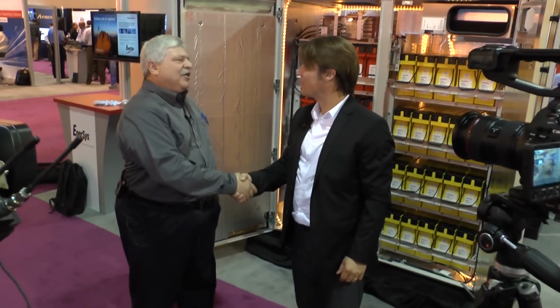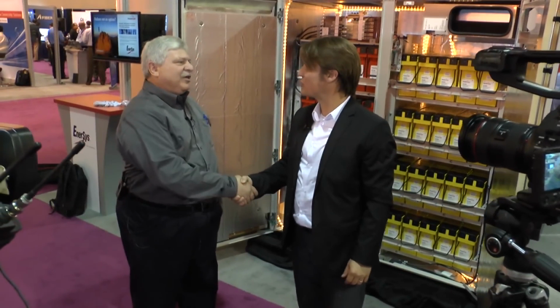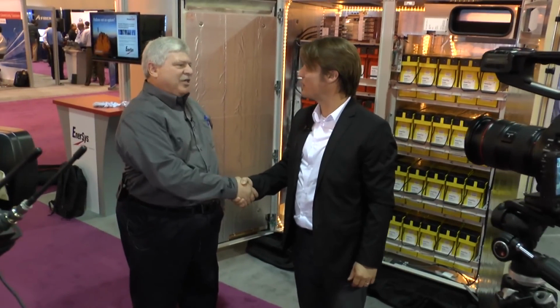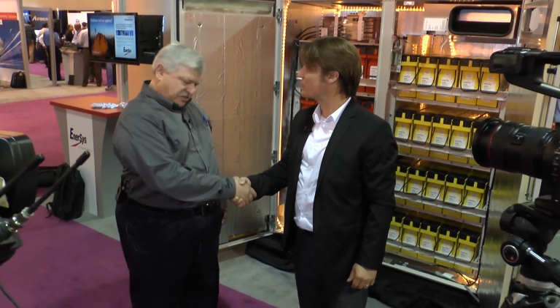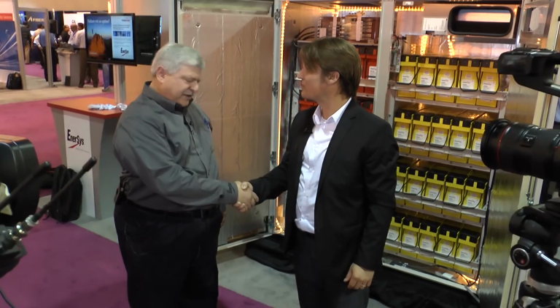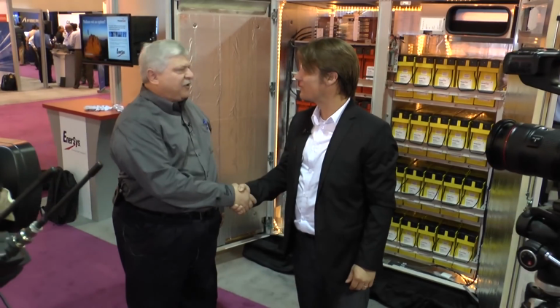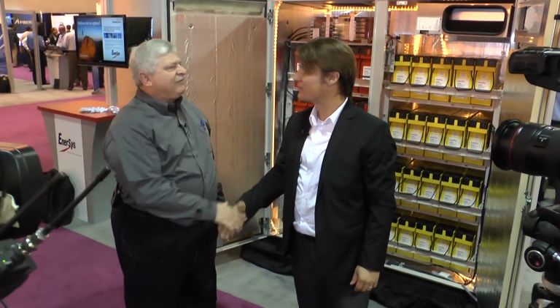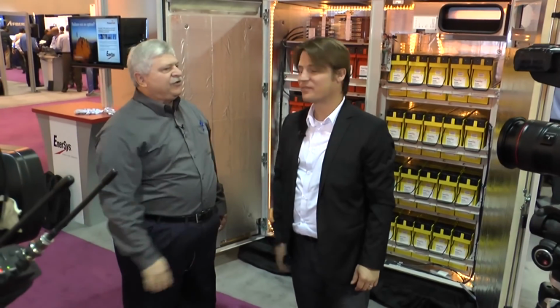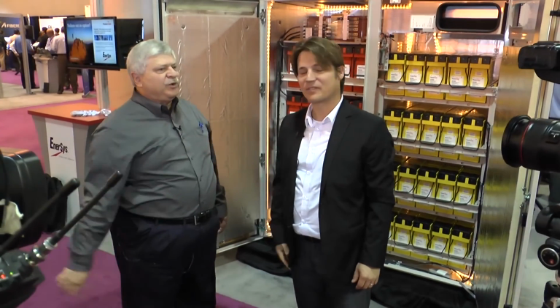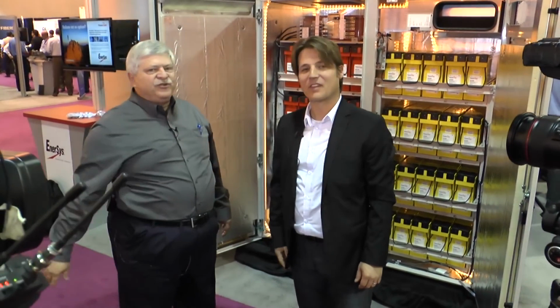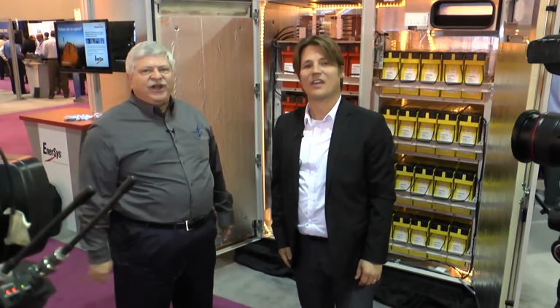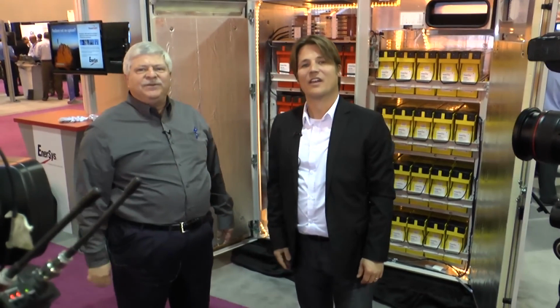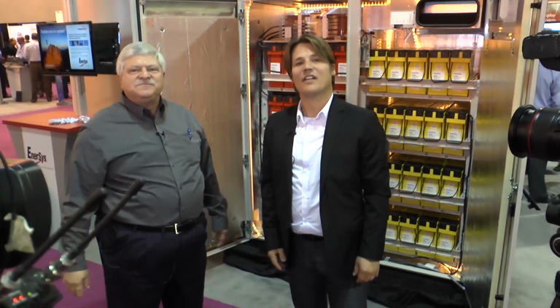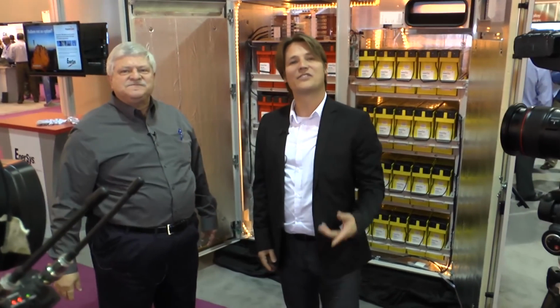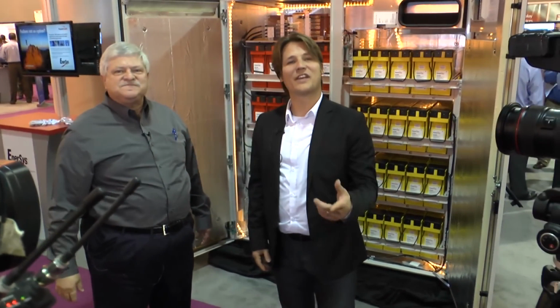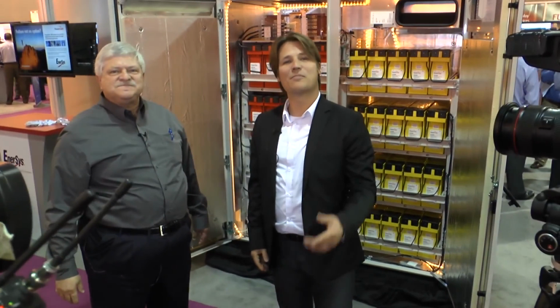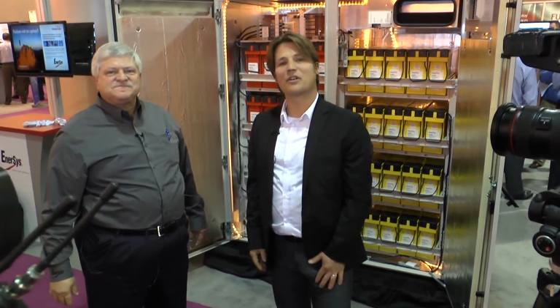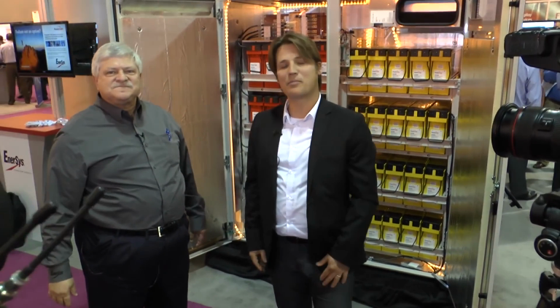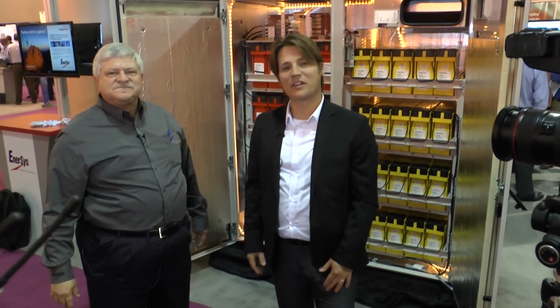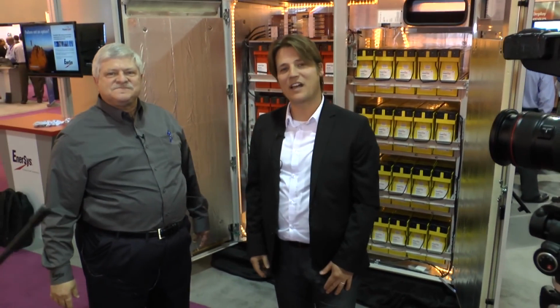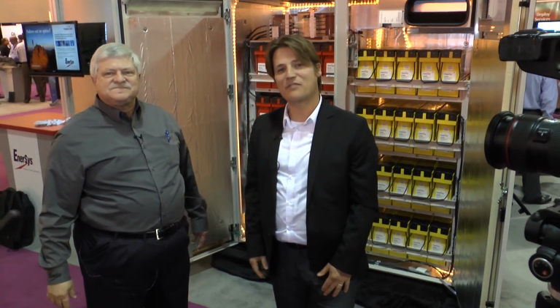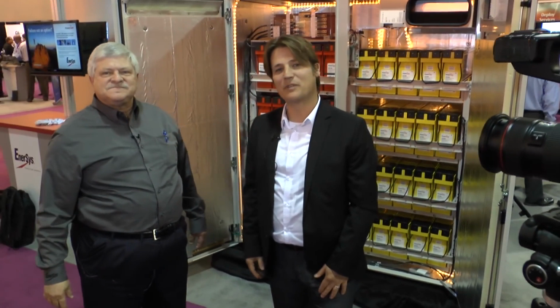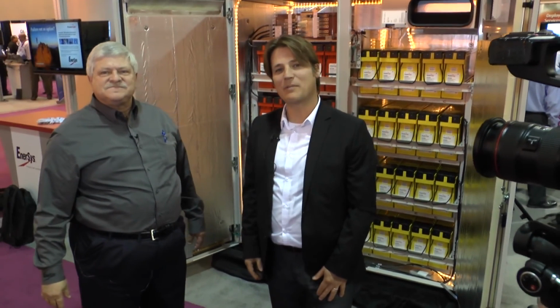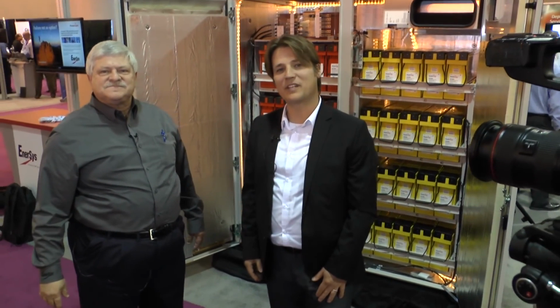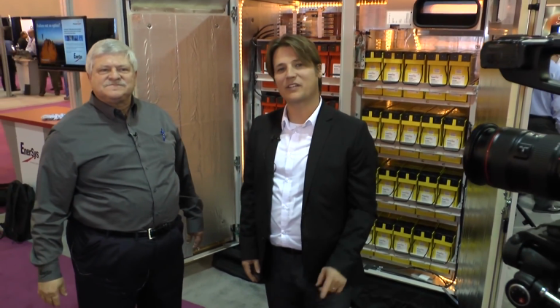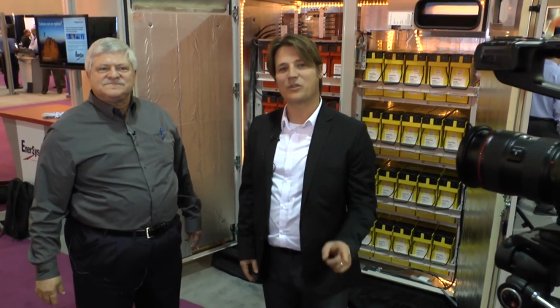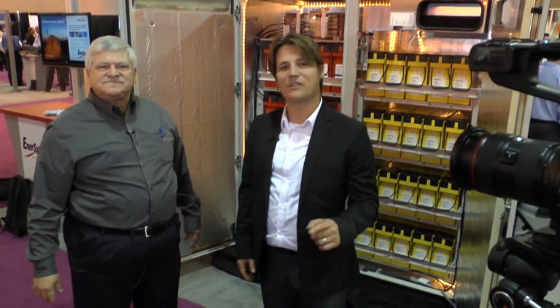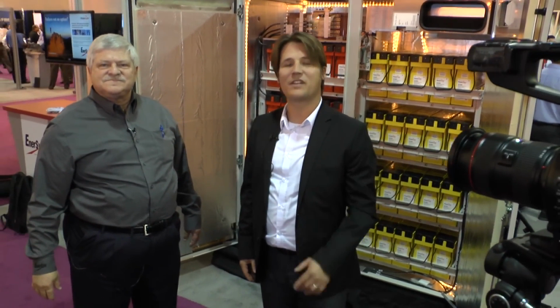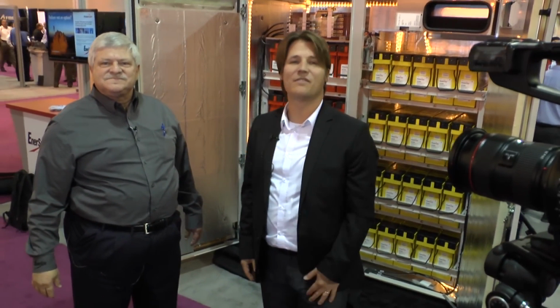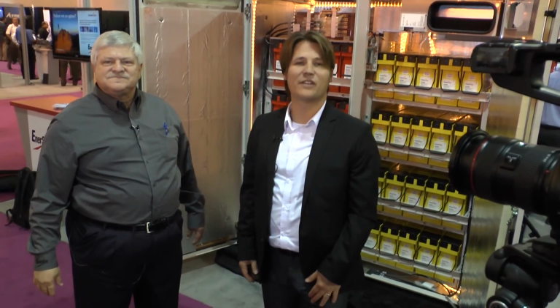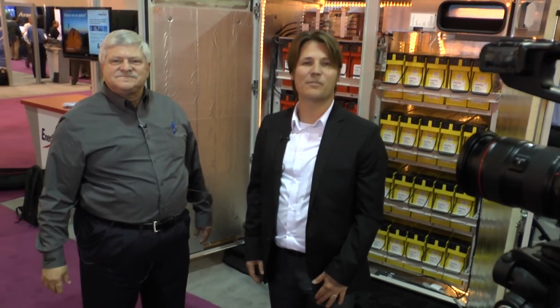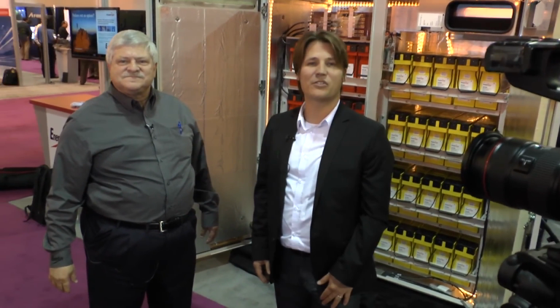Thank you so much — thanks for having us, we appreciate it. This is Andrew Berg reporting live from CableTech 2015. Thank you so much.